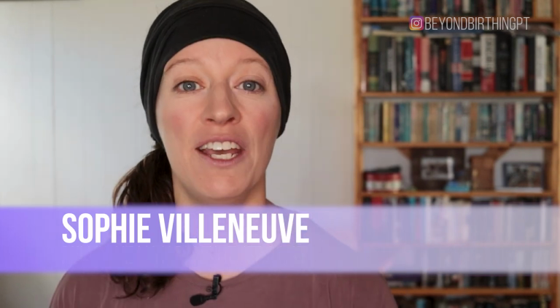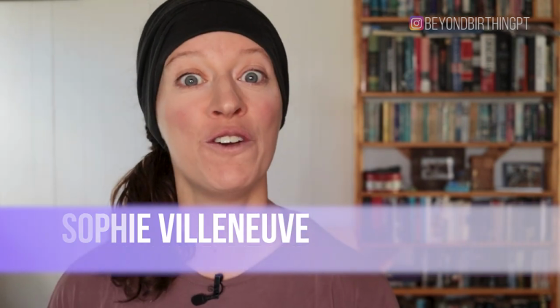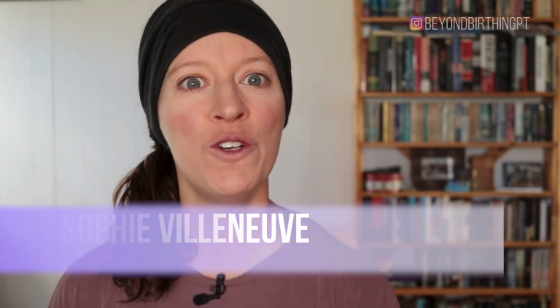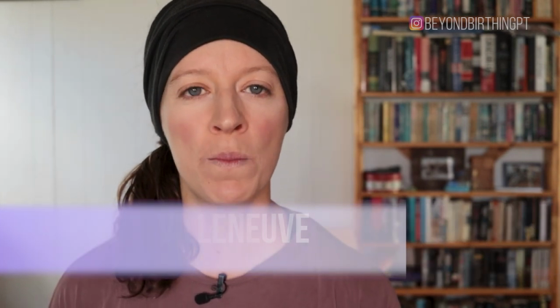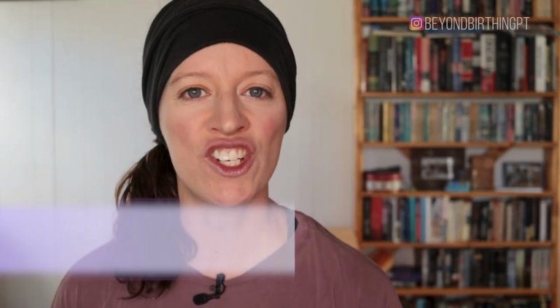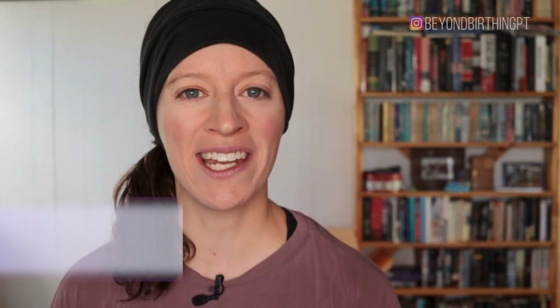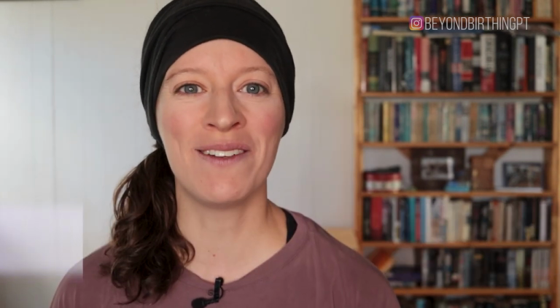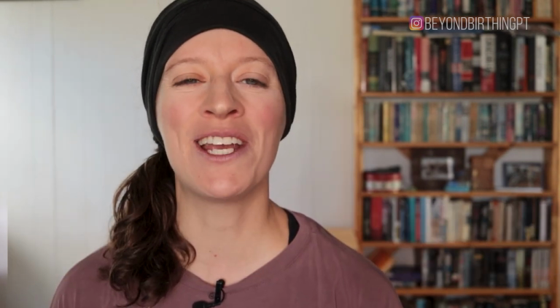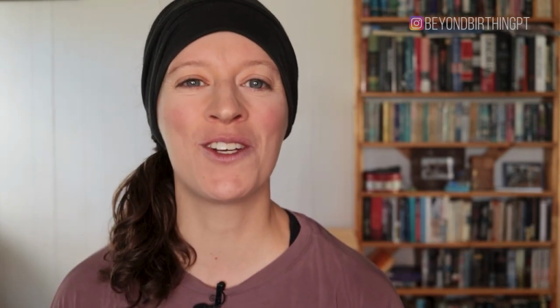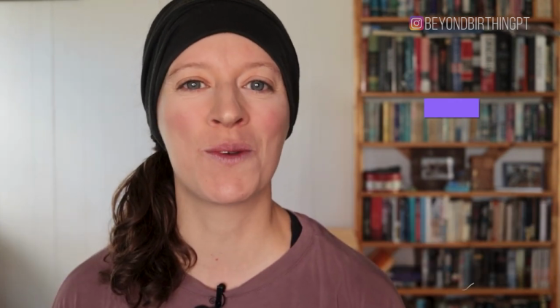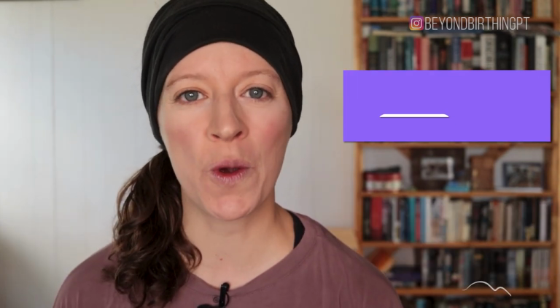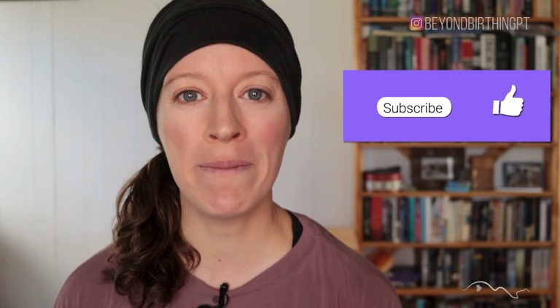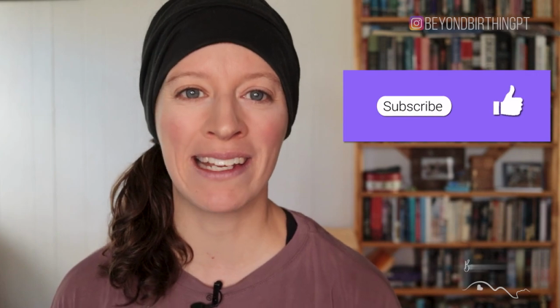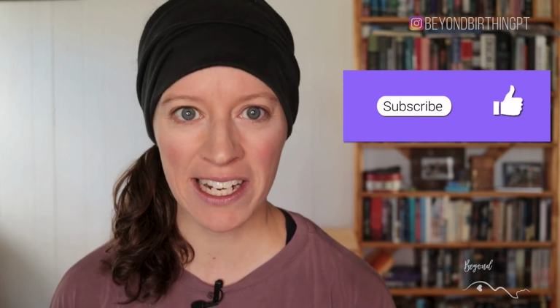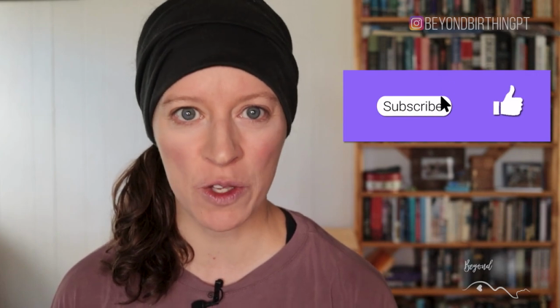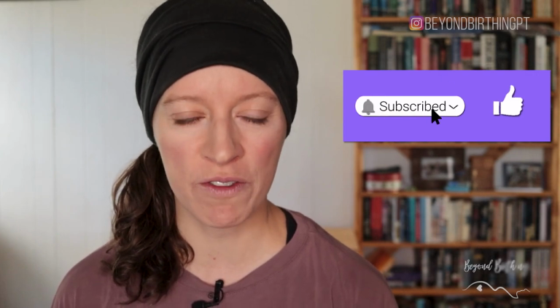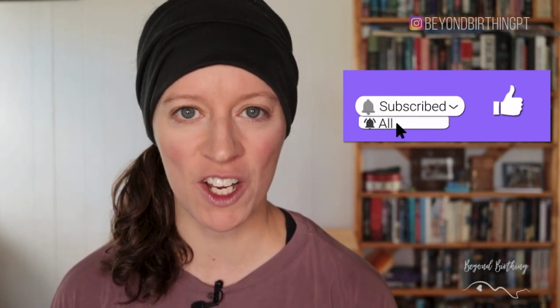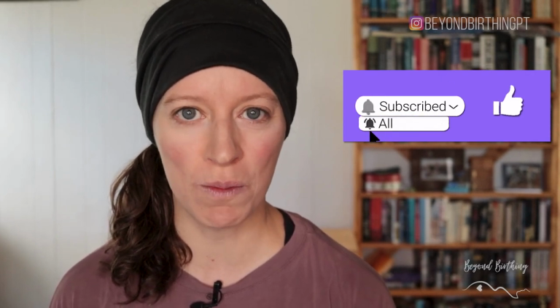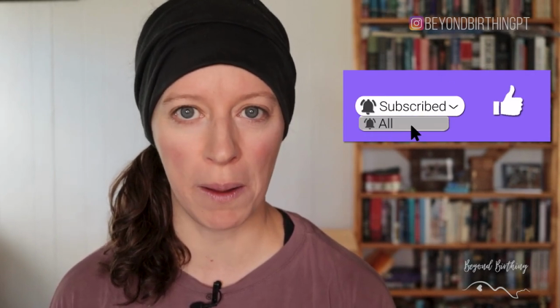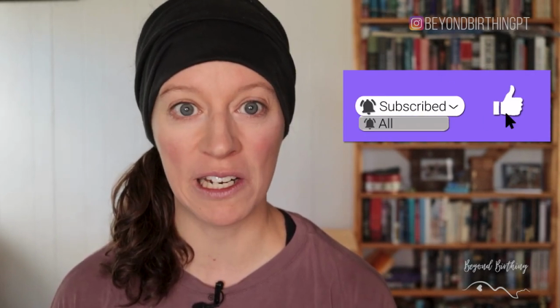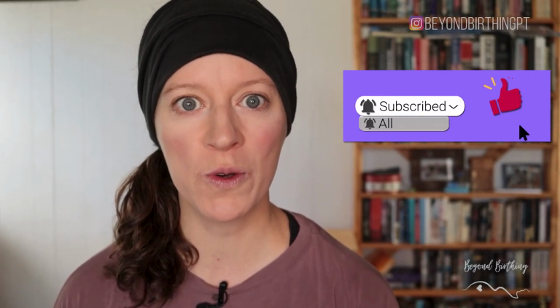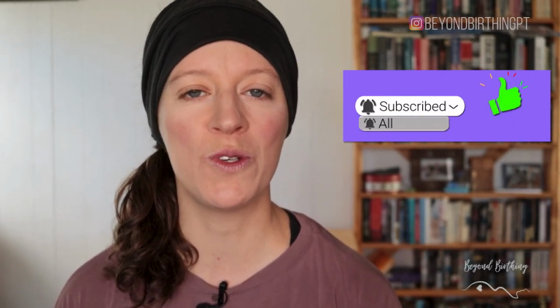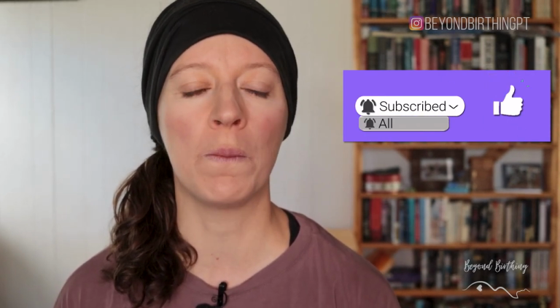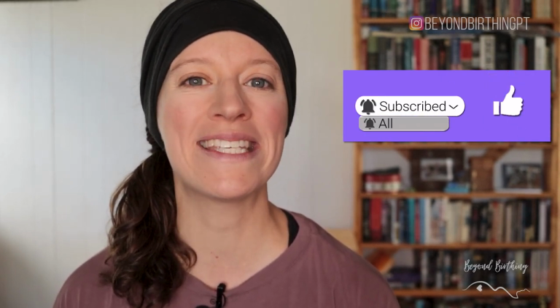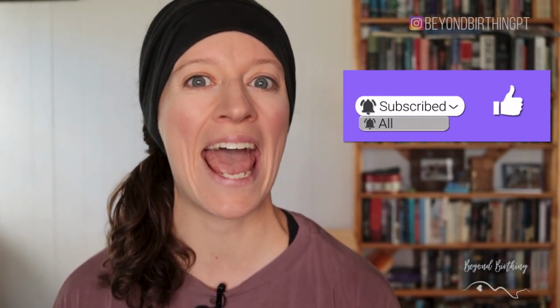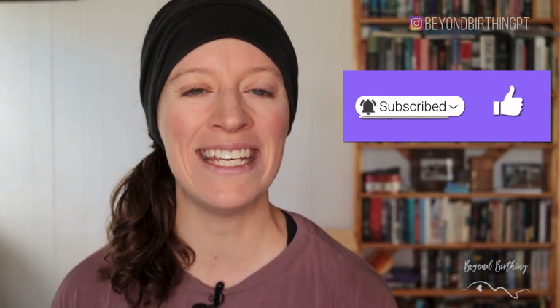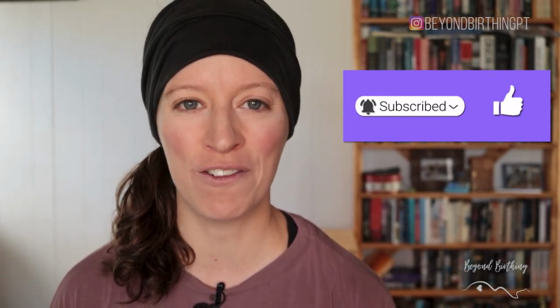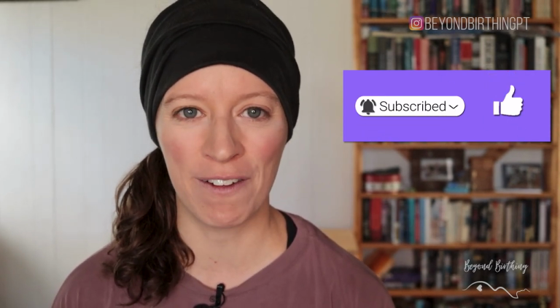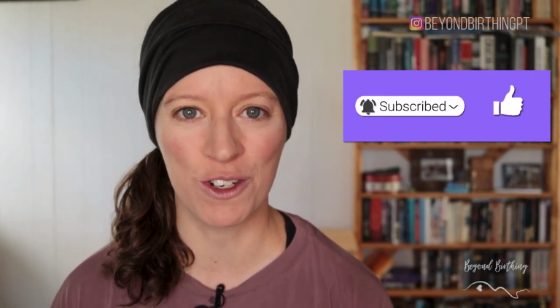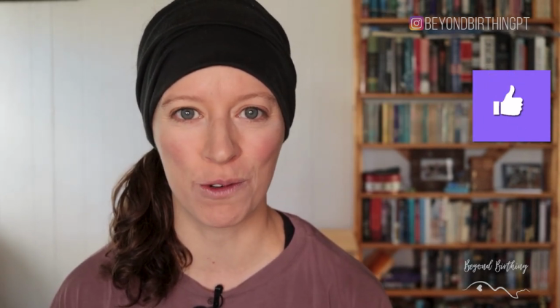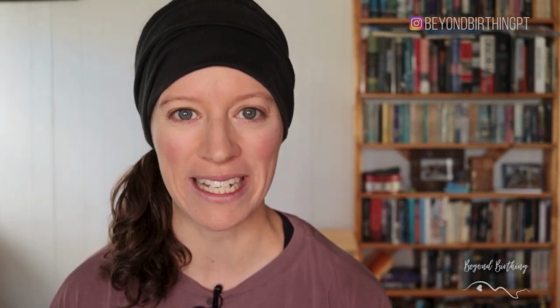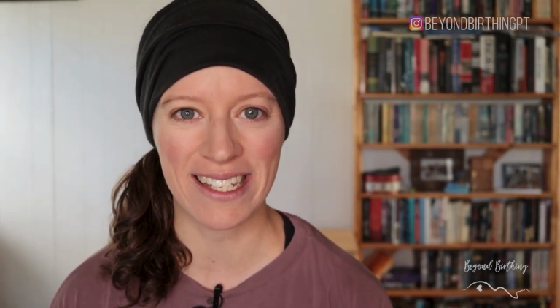If you're new to my channel, make sure you subscribe and click the notification bell below so you don't miss any of my future releases.